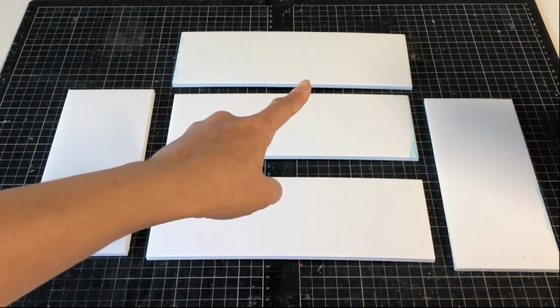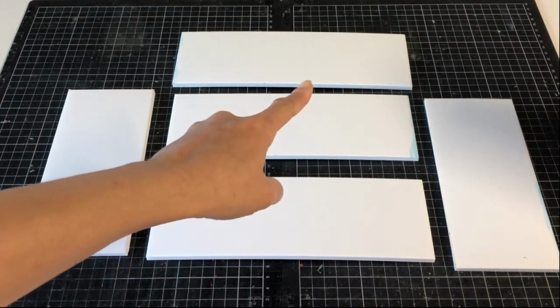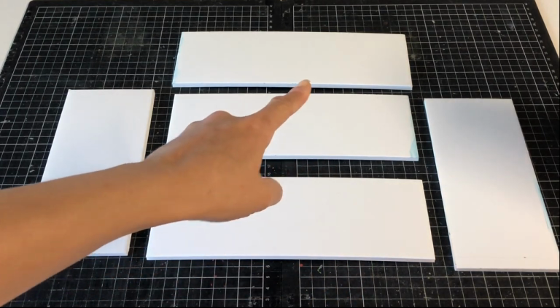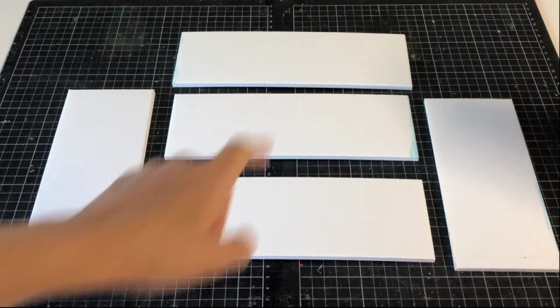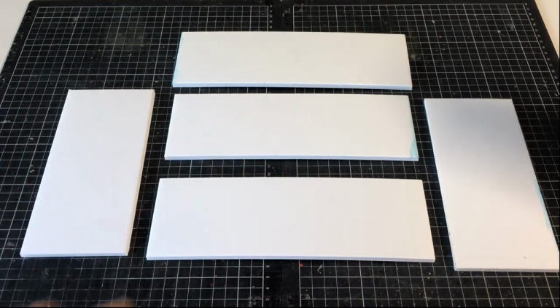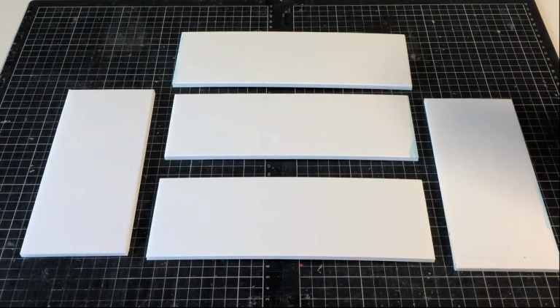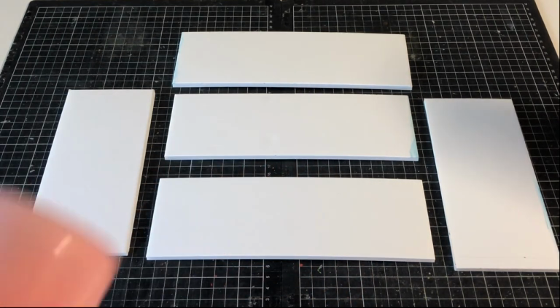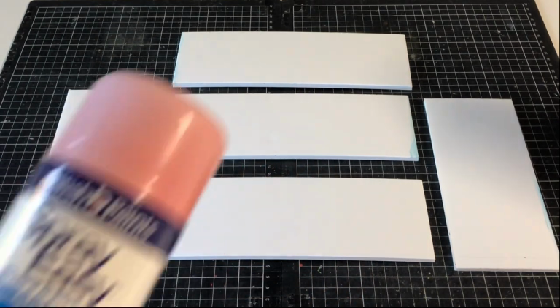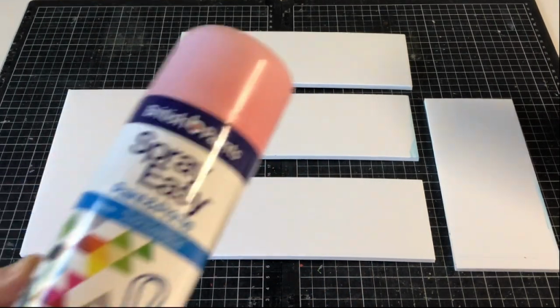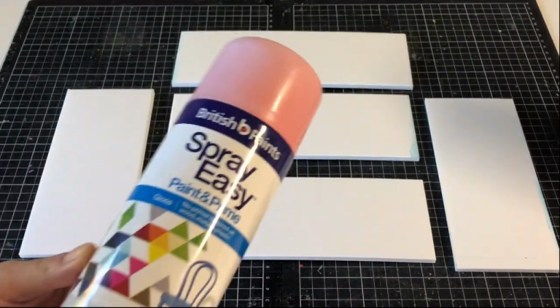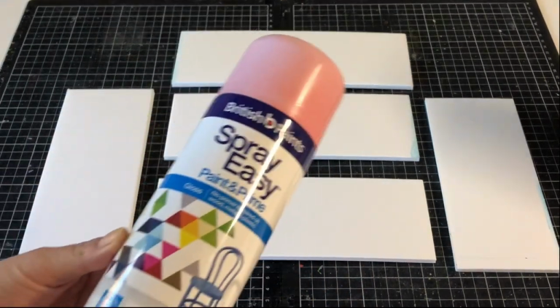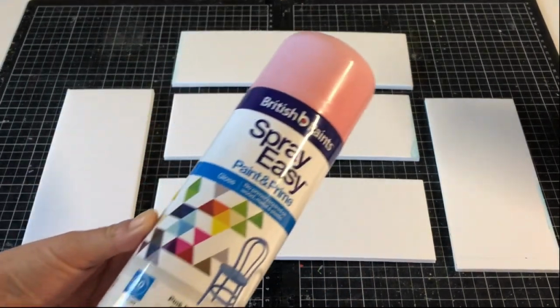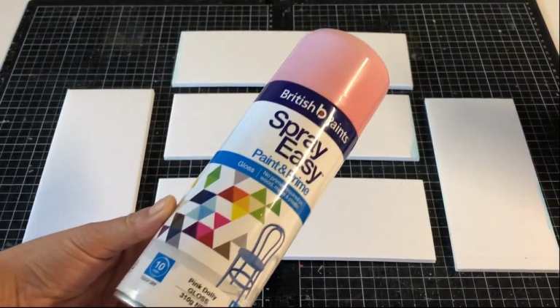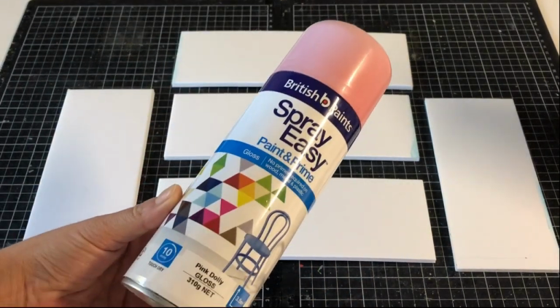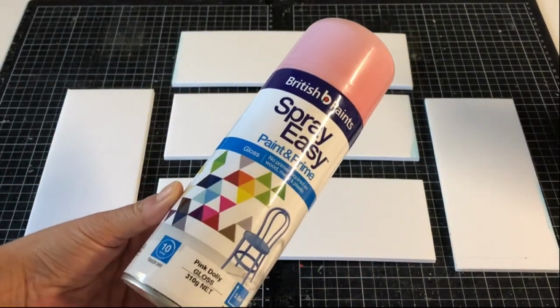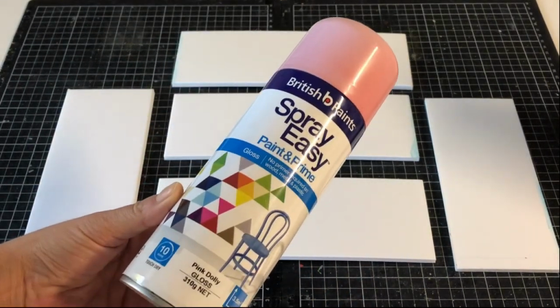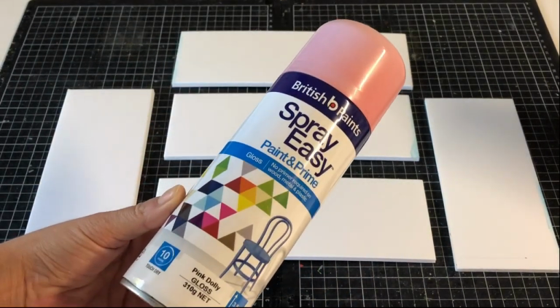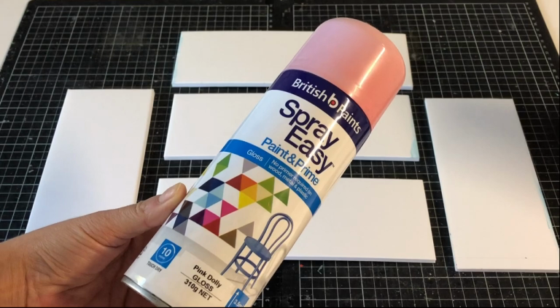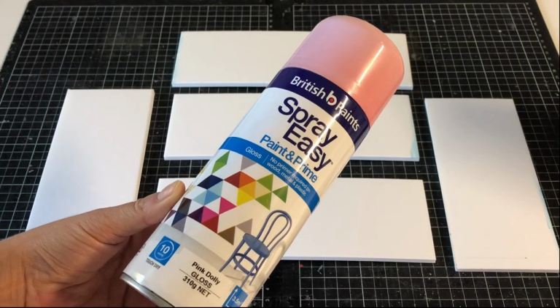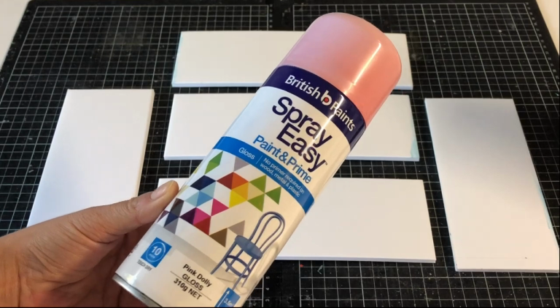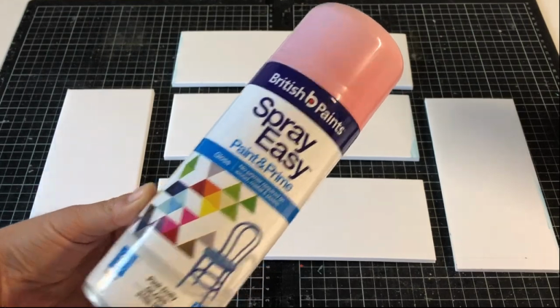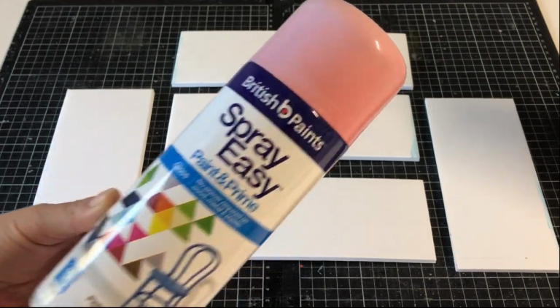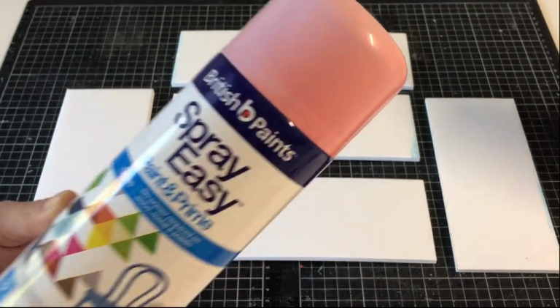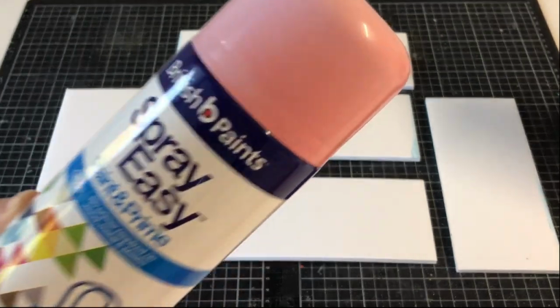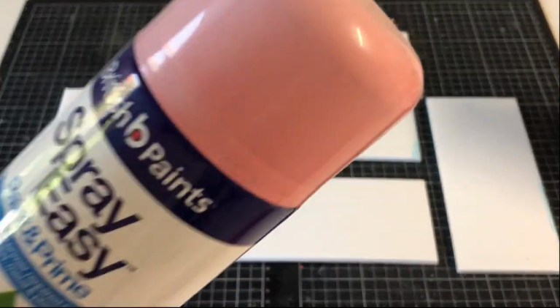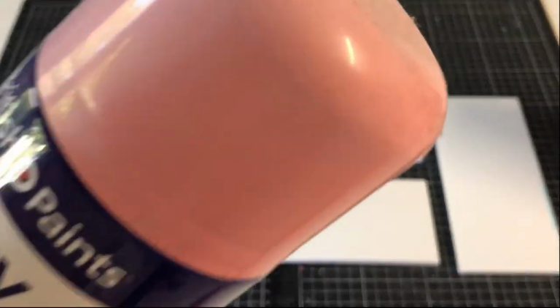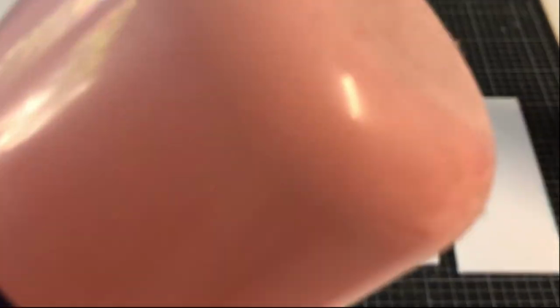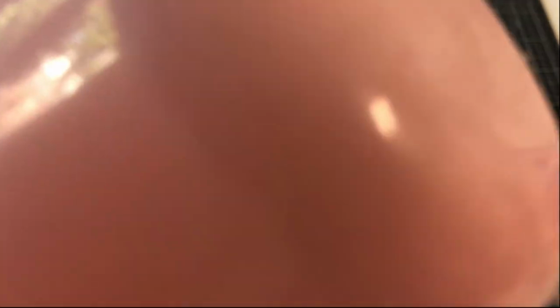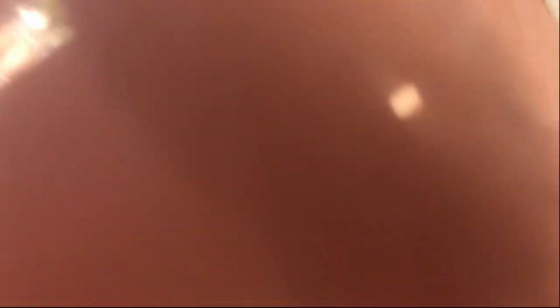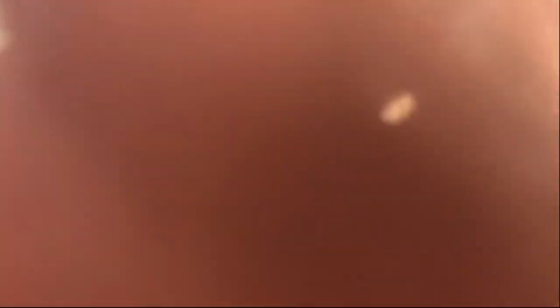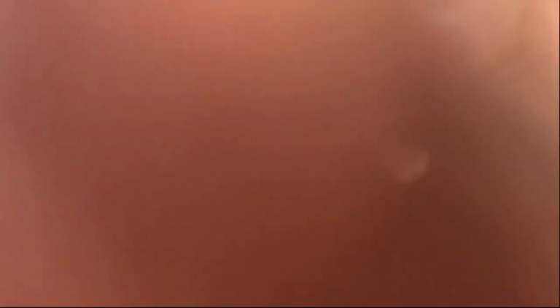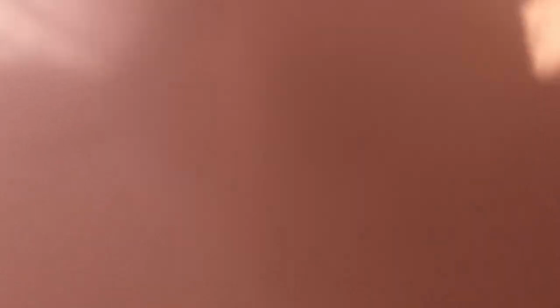Our shelves are cut from 5mm foam board, but you could substitute this with cardboard. You need two side walls, a base shelf, centre shelf and top piece. Paint pink.